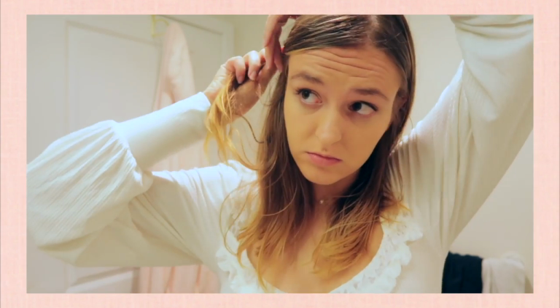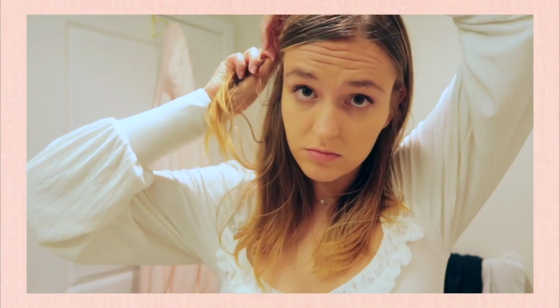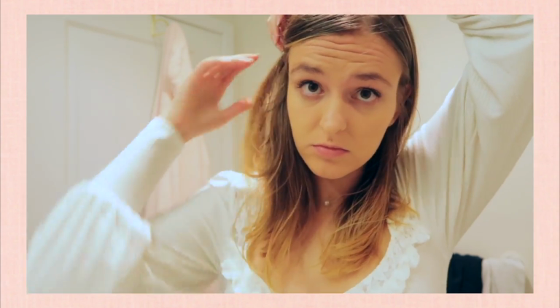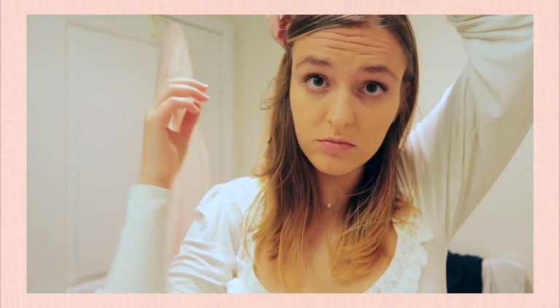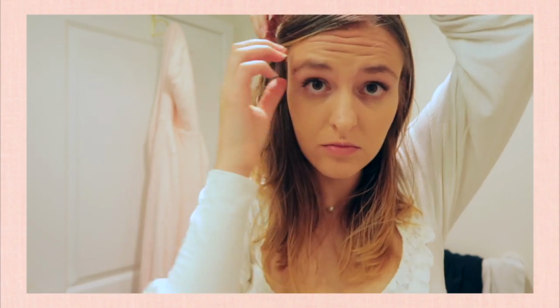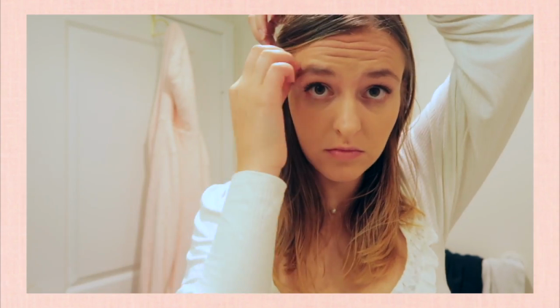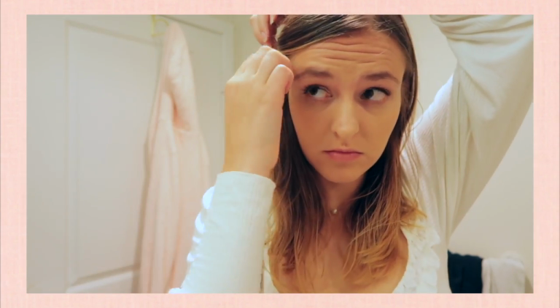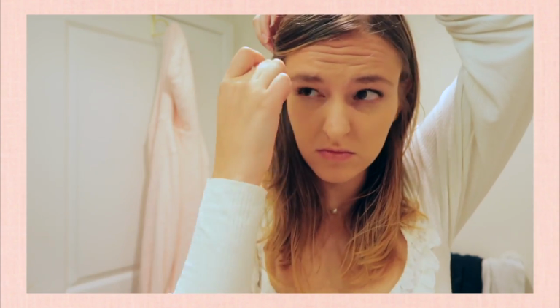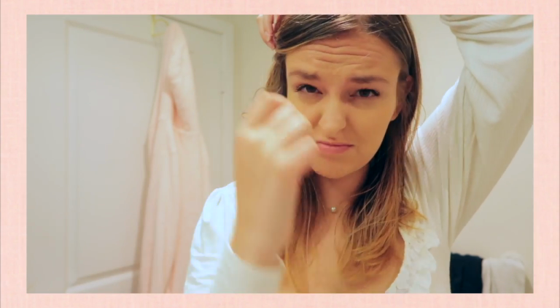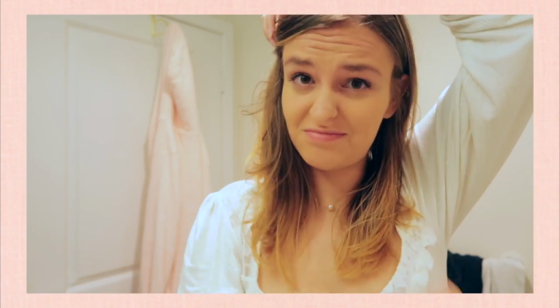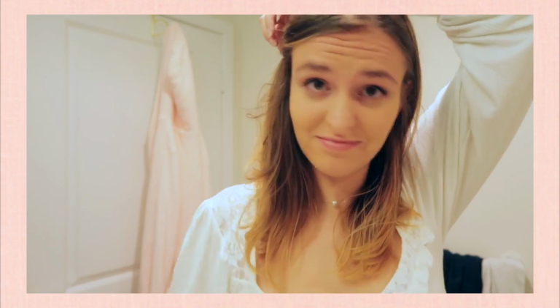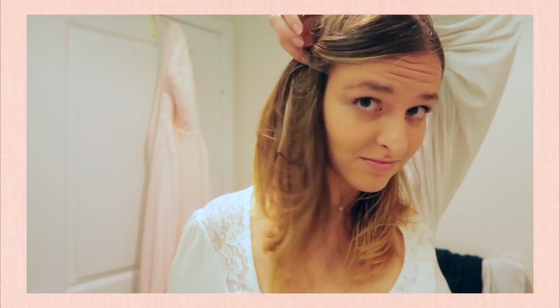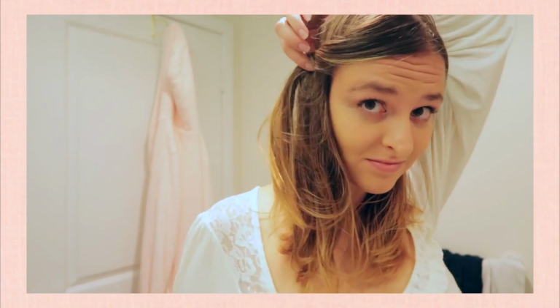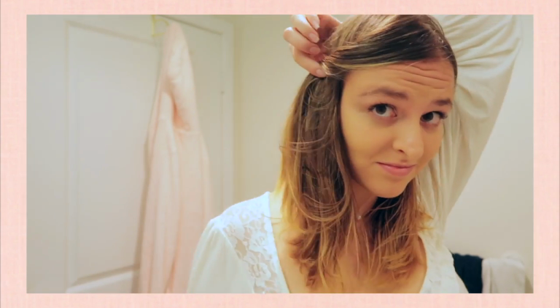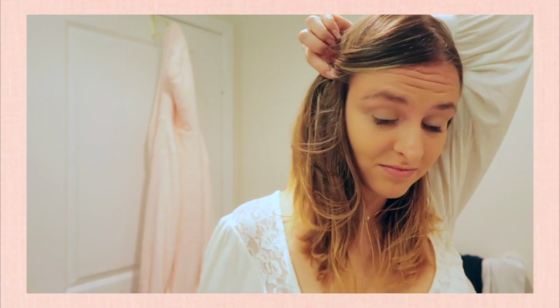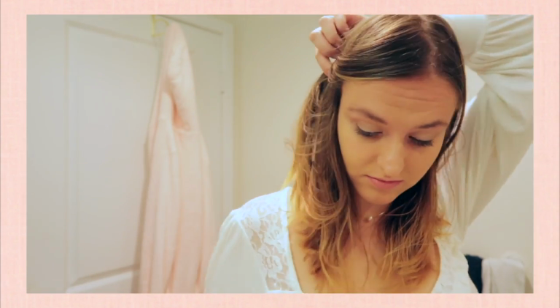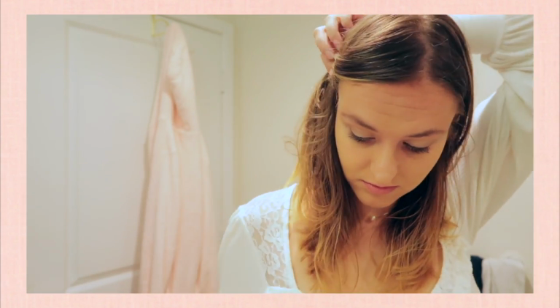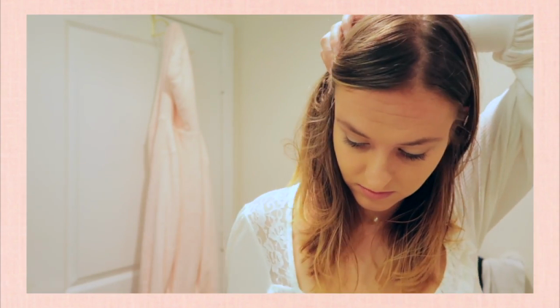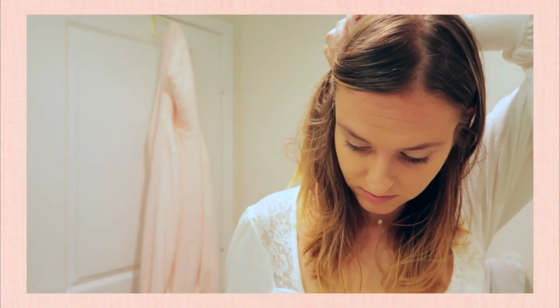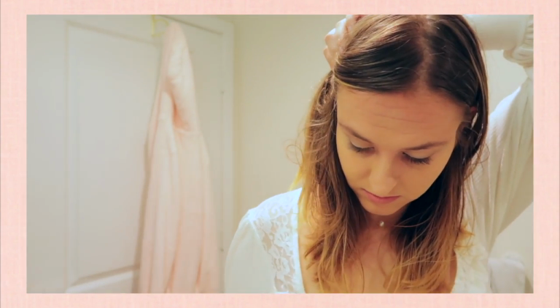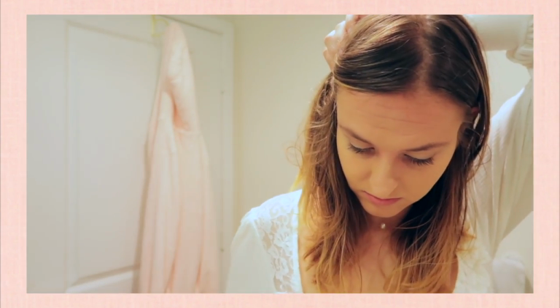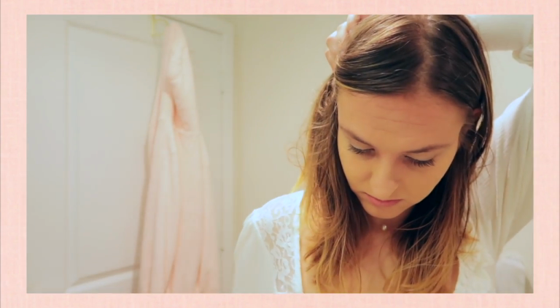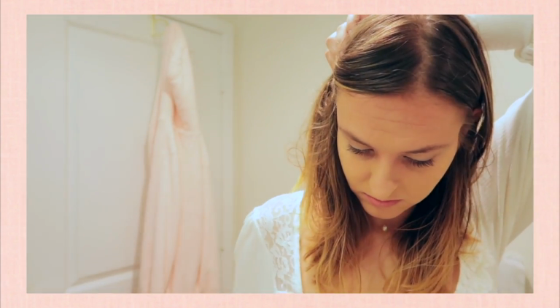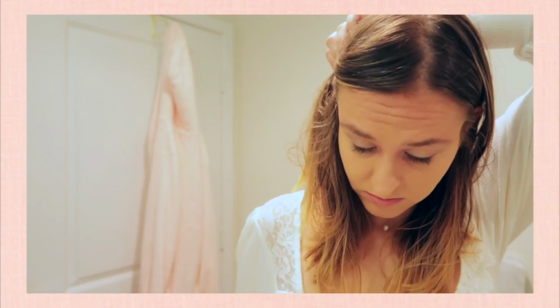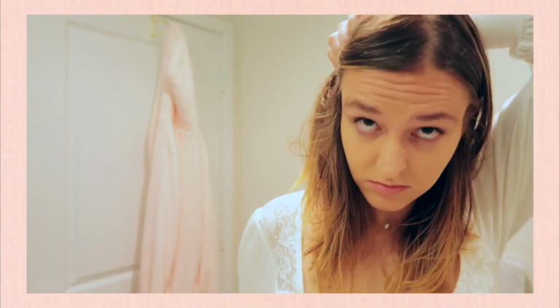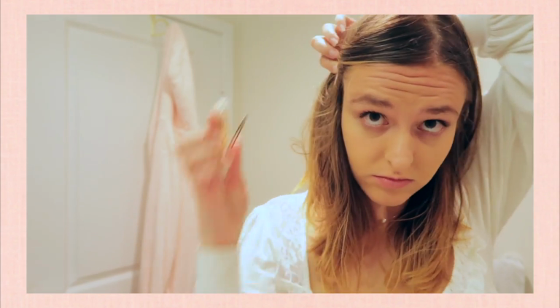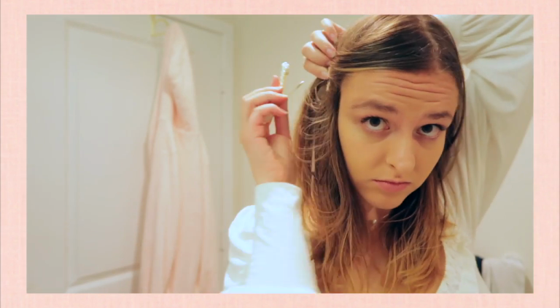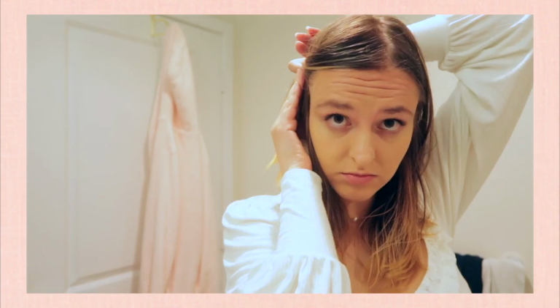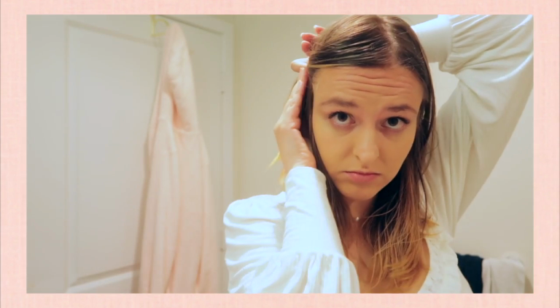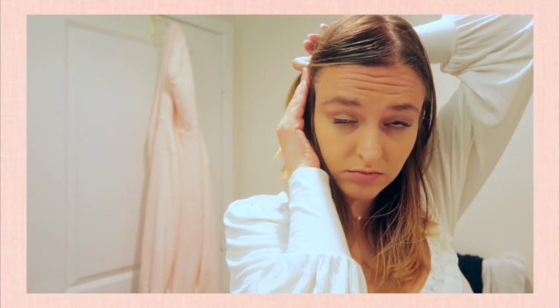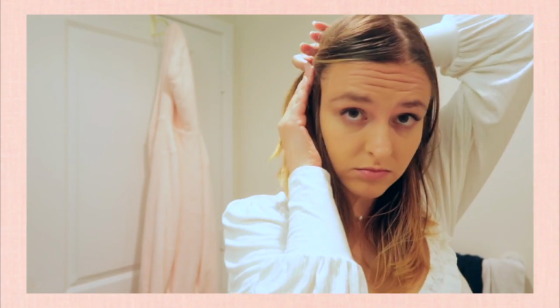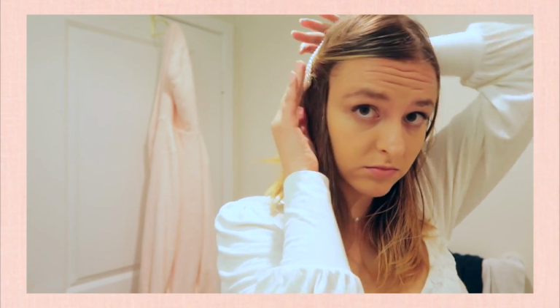I do the exact same thing with the twist, but I put in a clip instead of the round bobby pin.